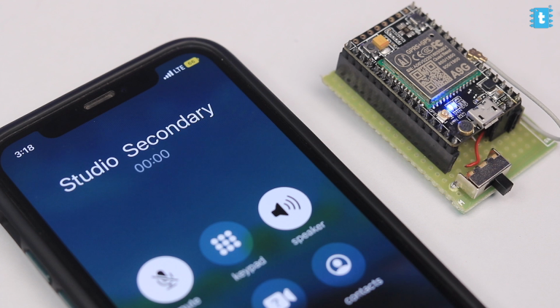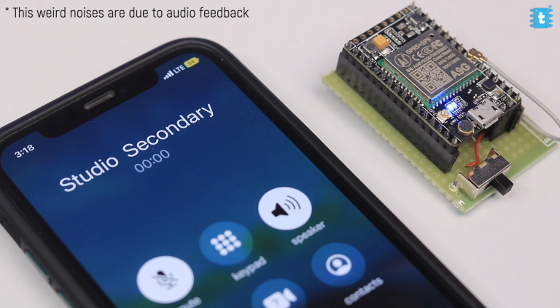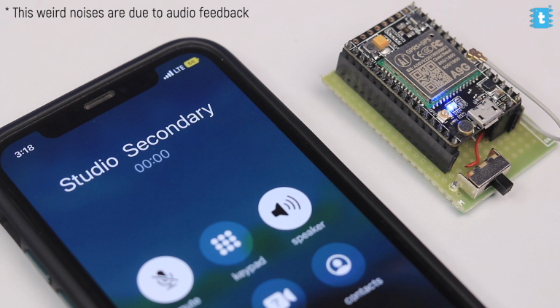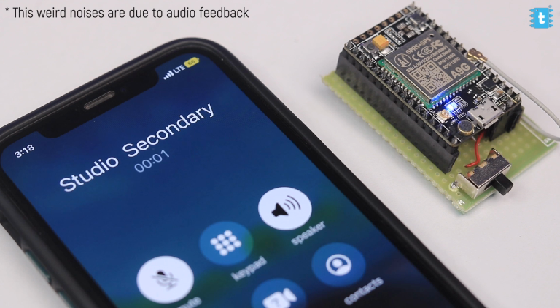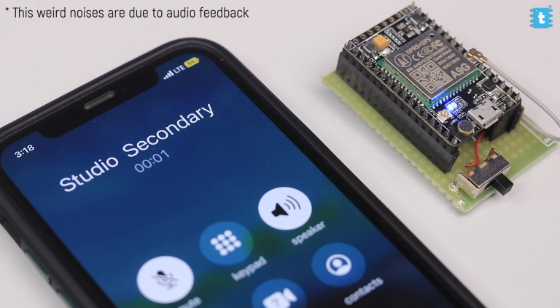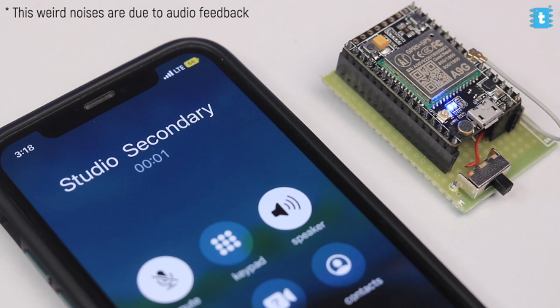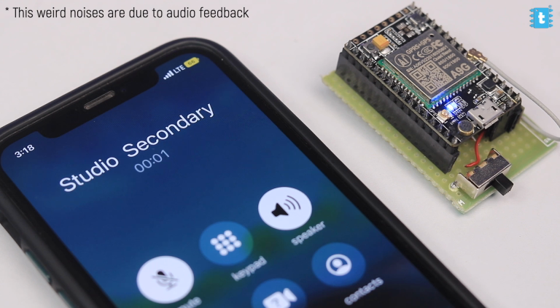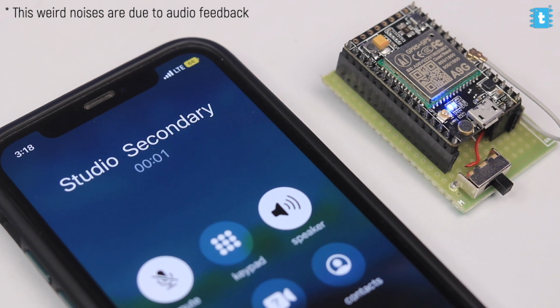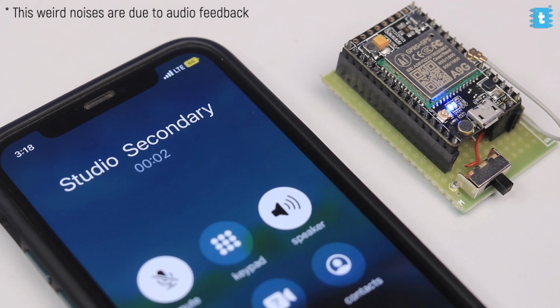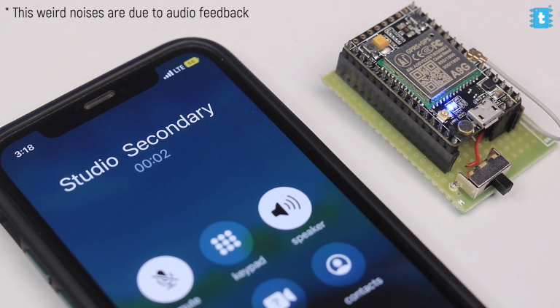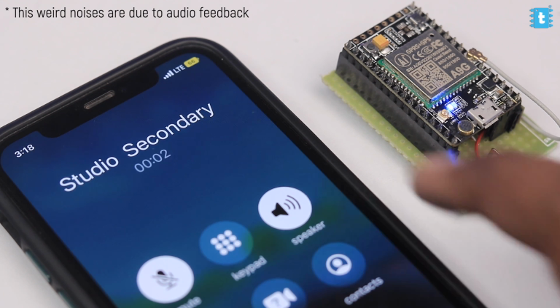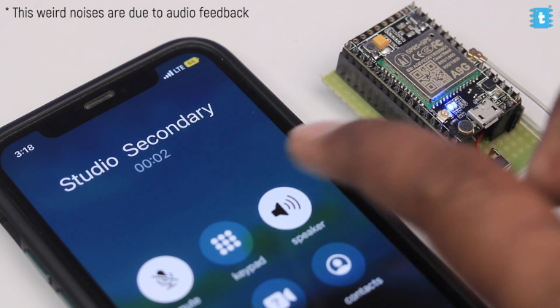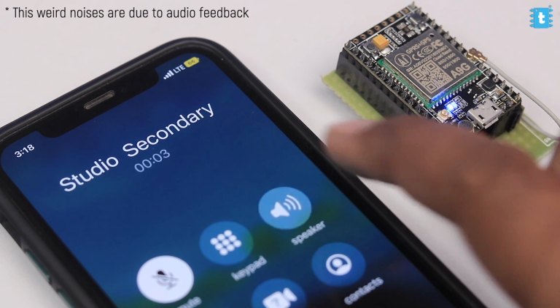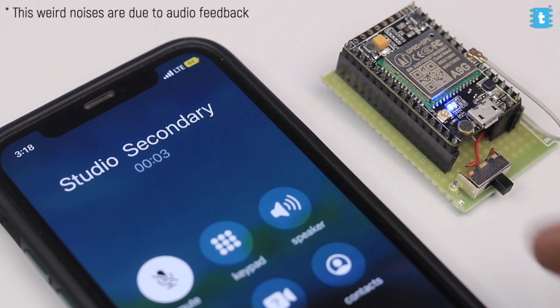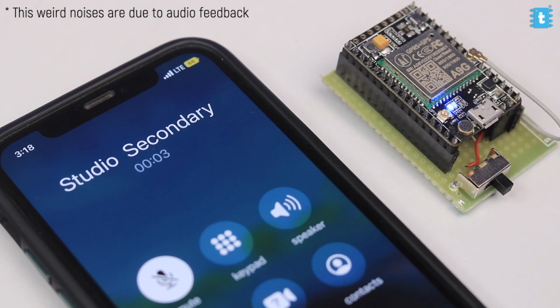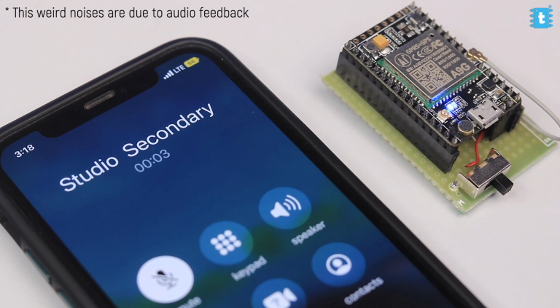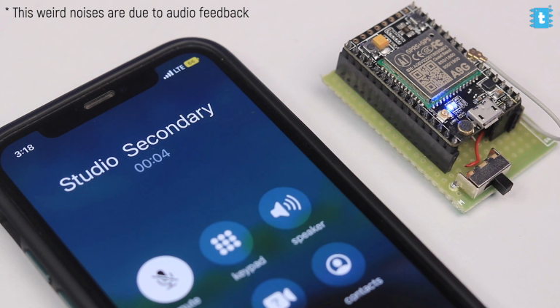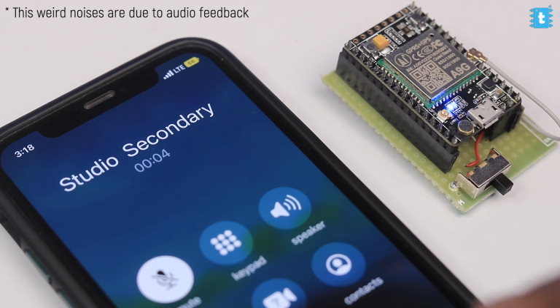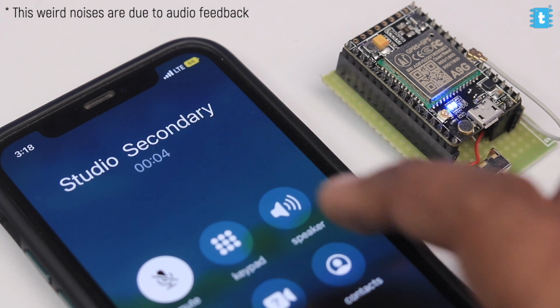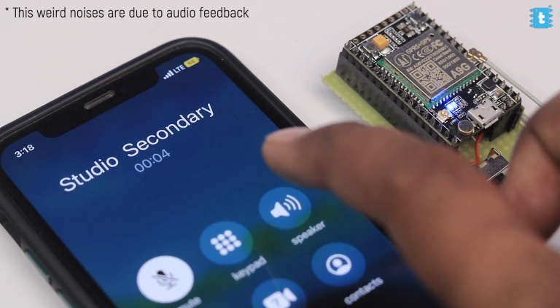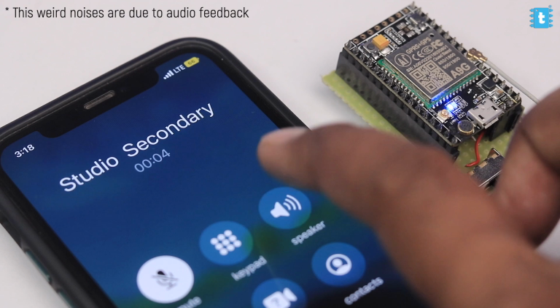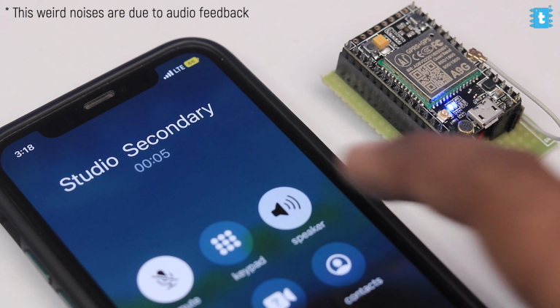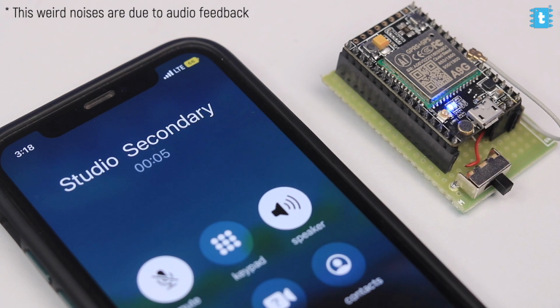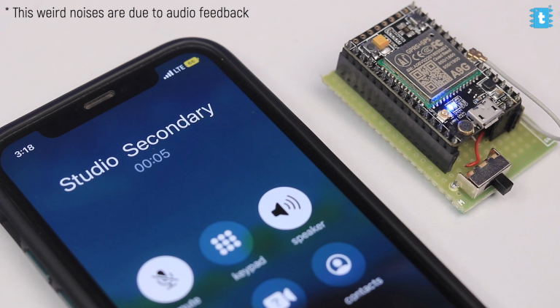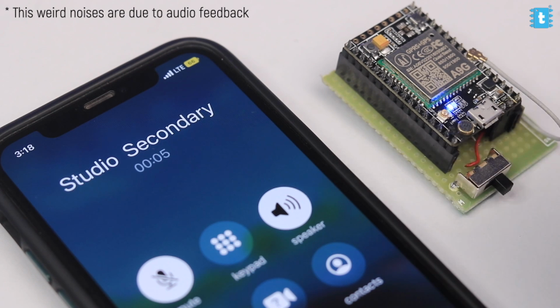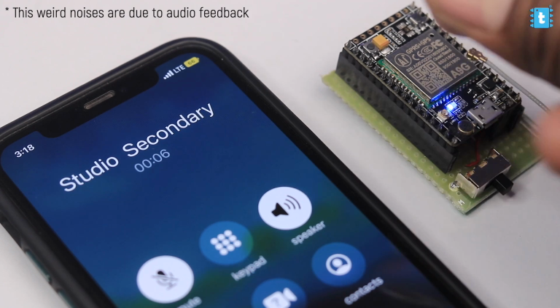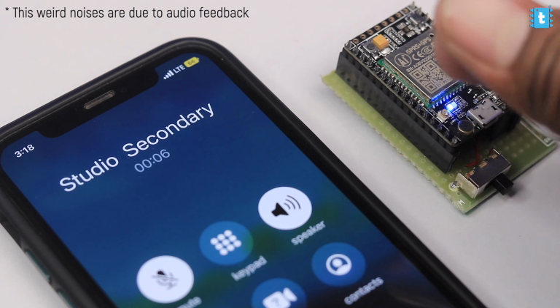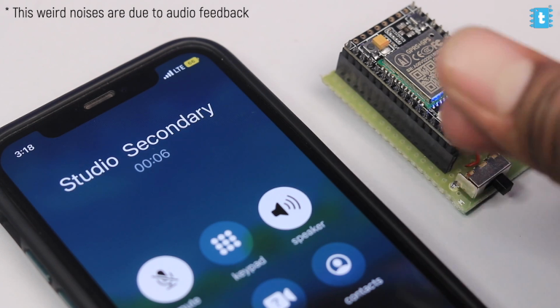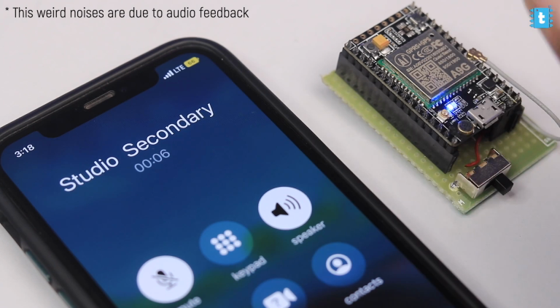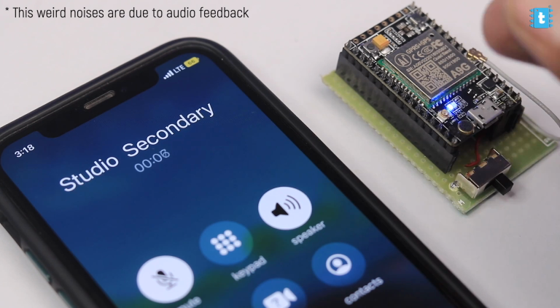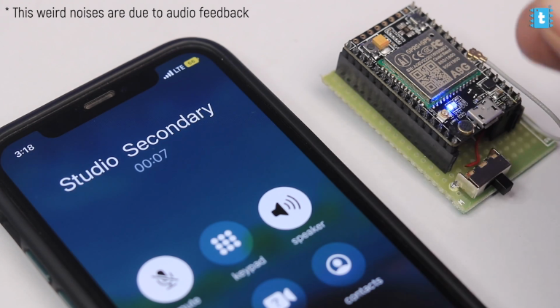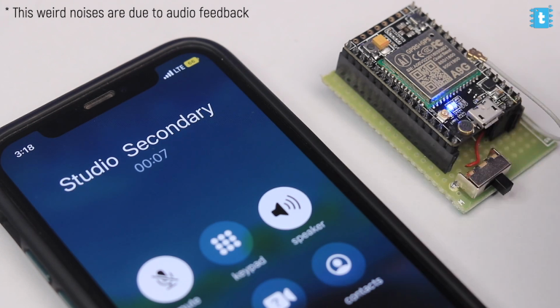Now I'll make a call to this number and let's see what happens. As you can see, the call got picked up automatically and I'm able to hear audio from this module loud and clear.